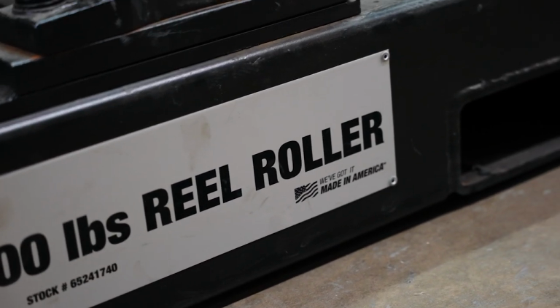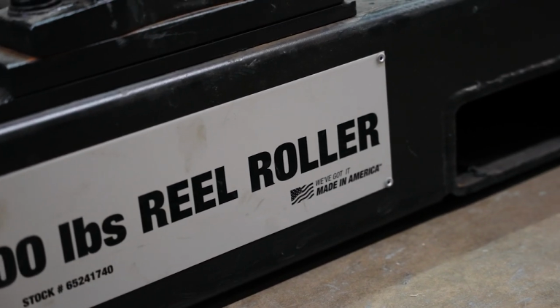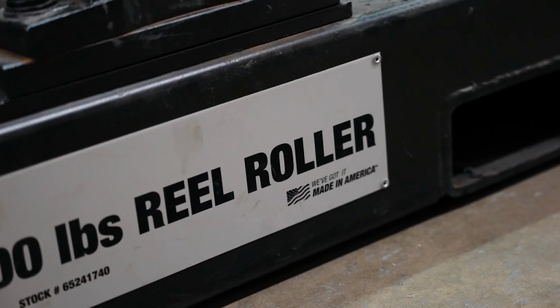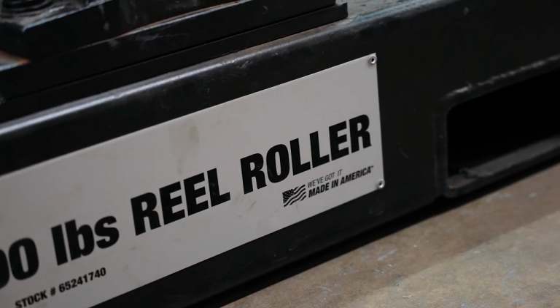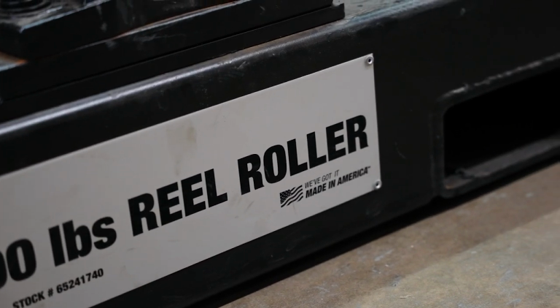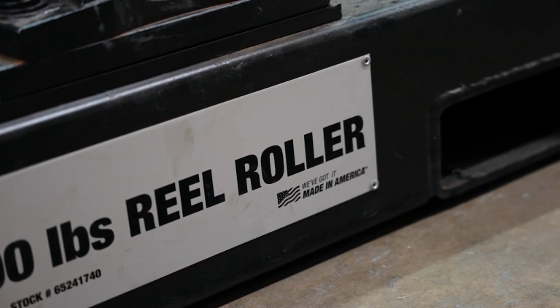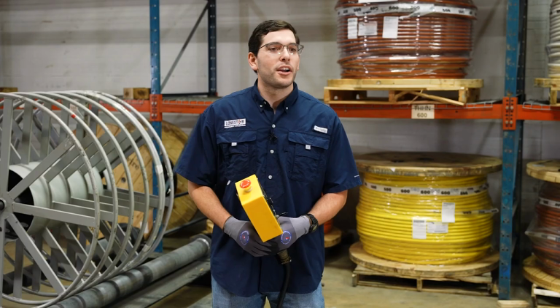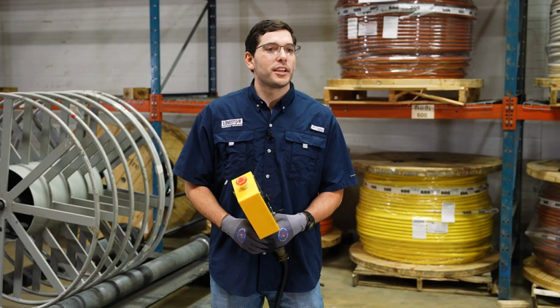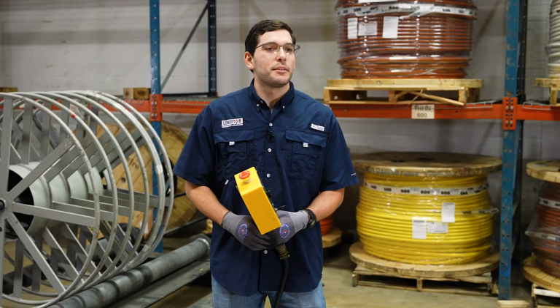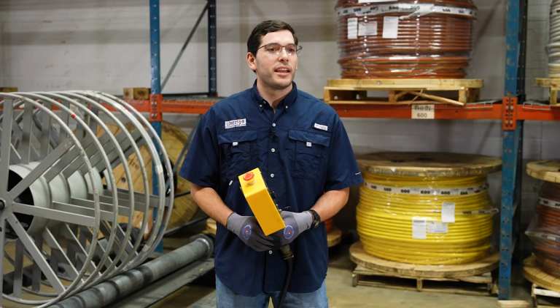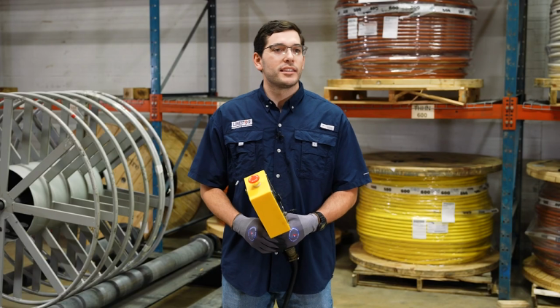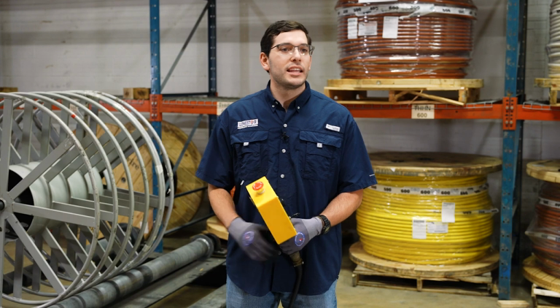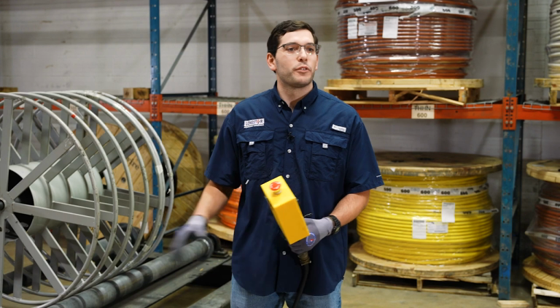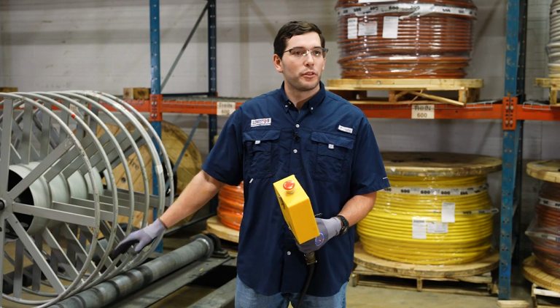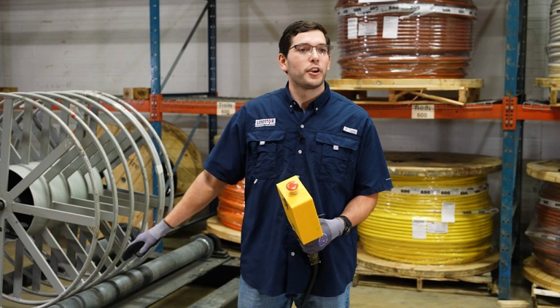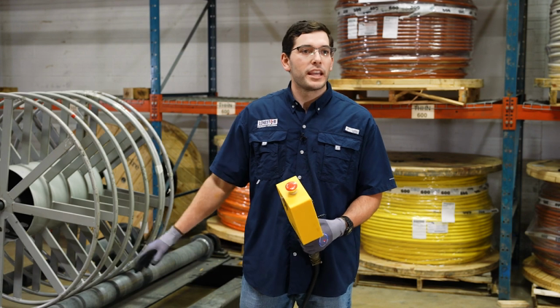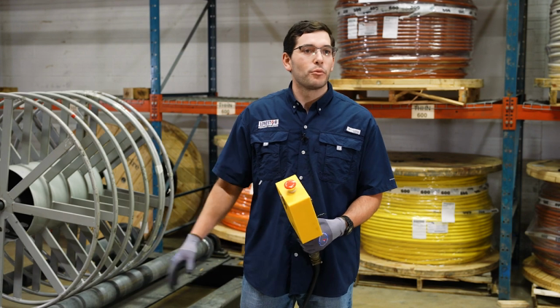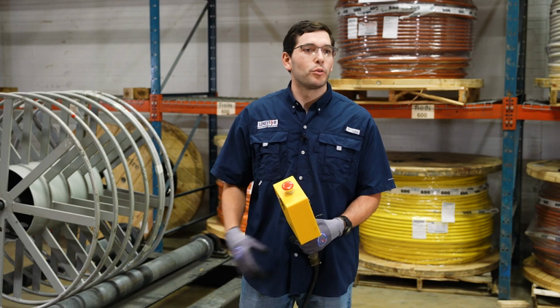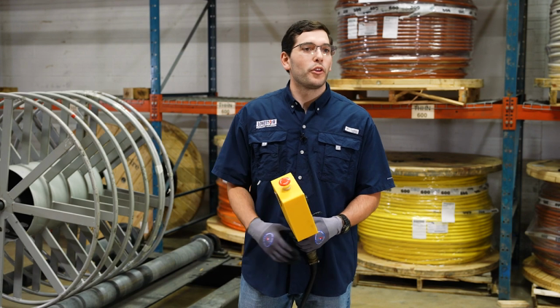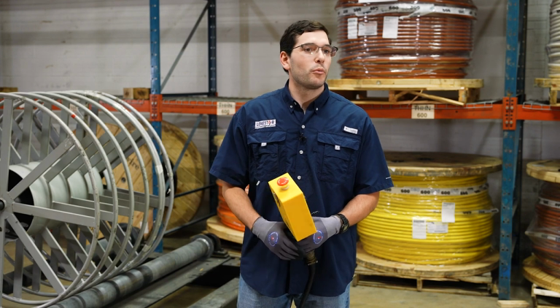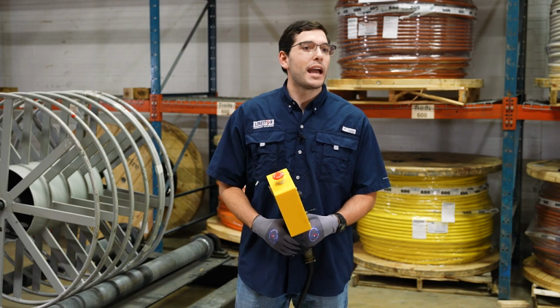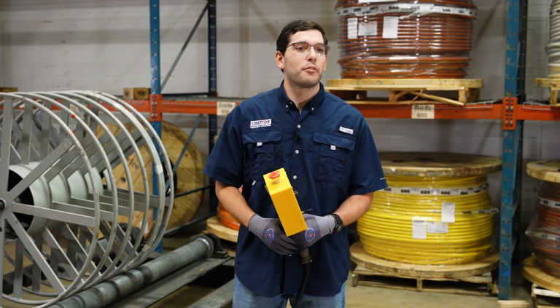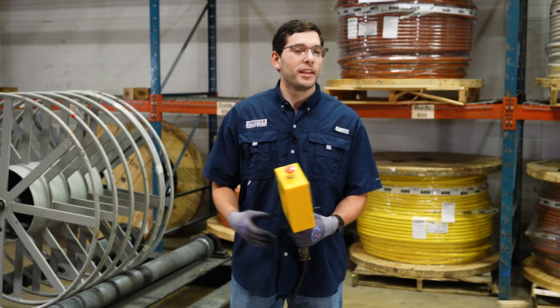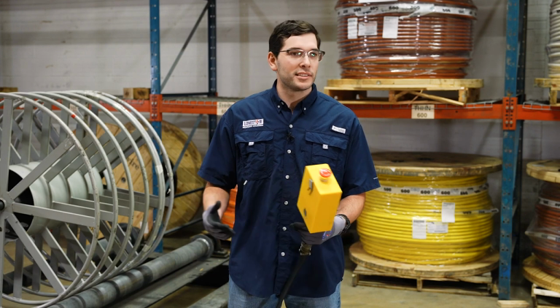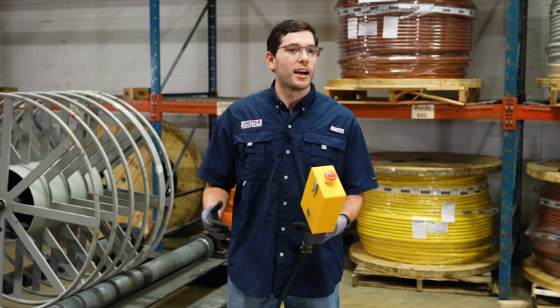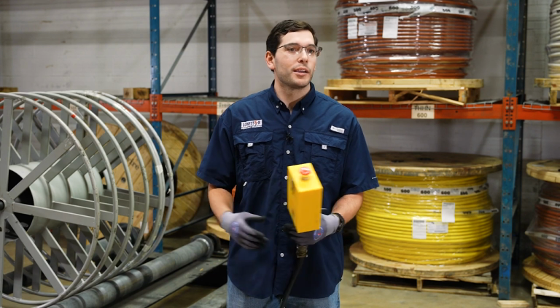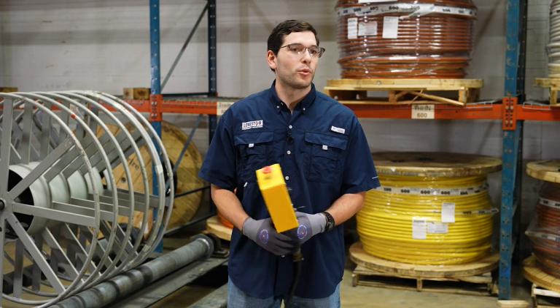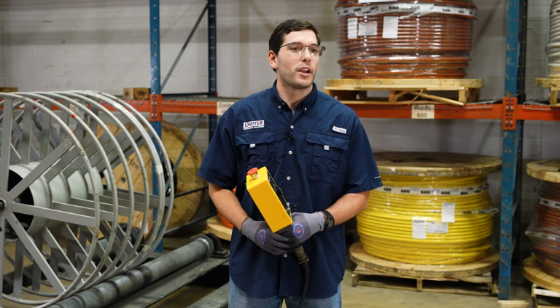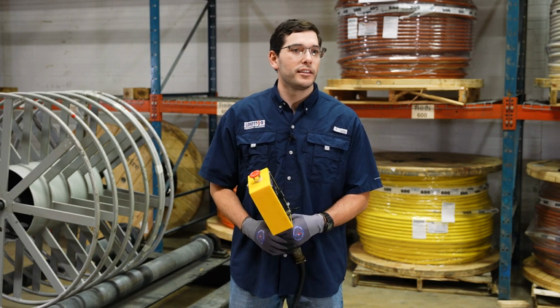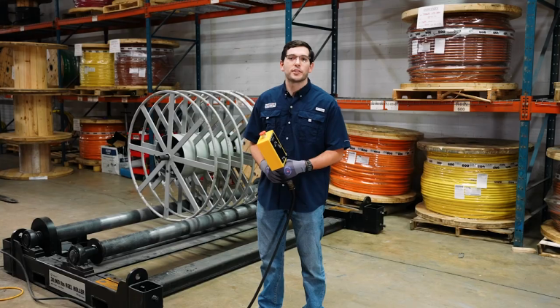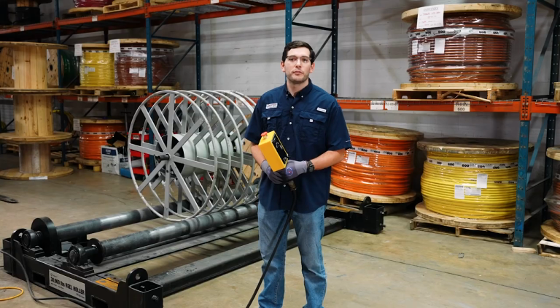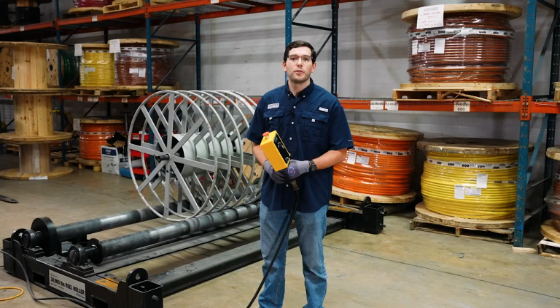If your job or project demands the need for a 30k reel roller, we have them in stock and we're ready to serve you. Contact your local Lone Star Electric Supply for more information.